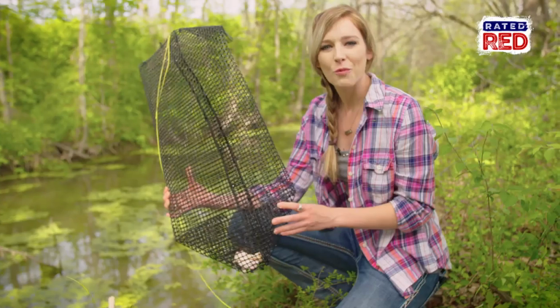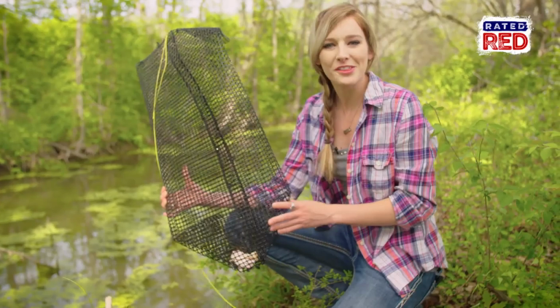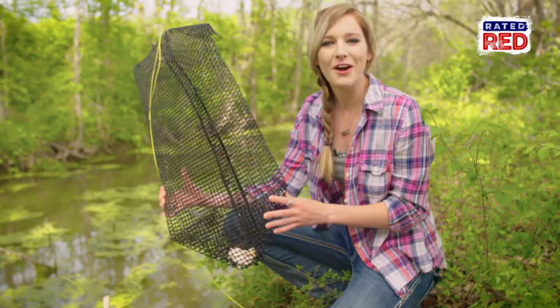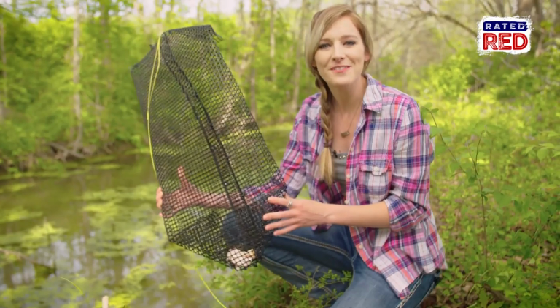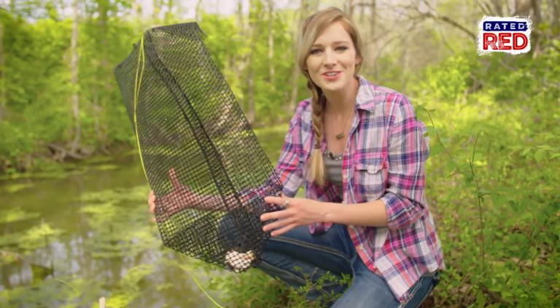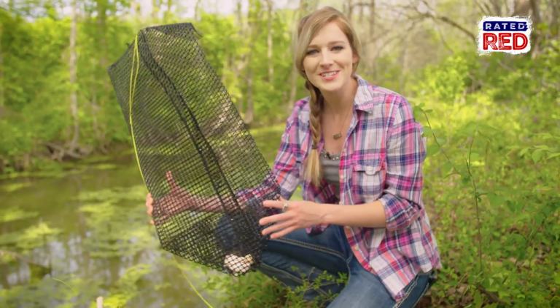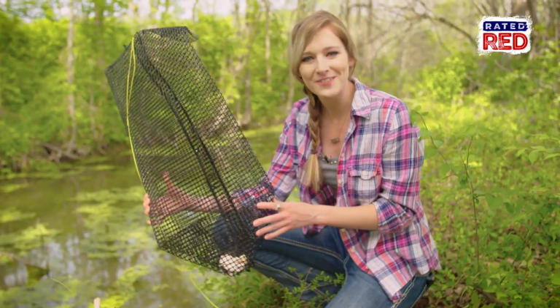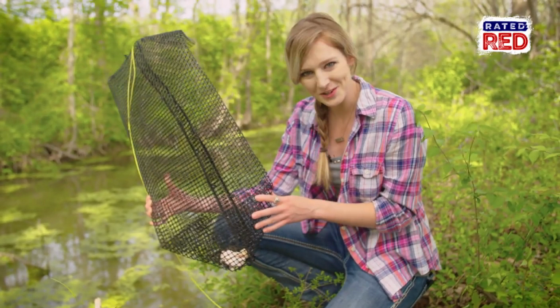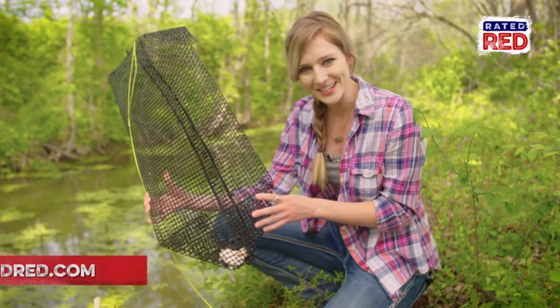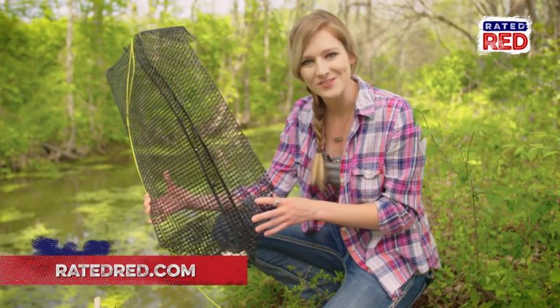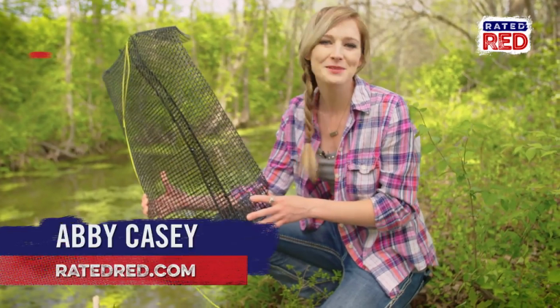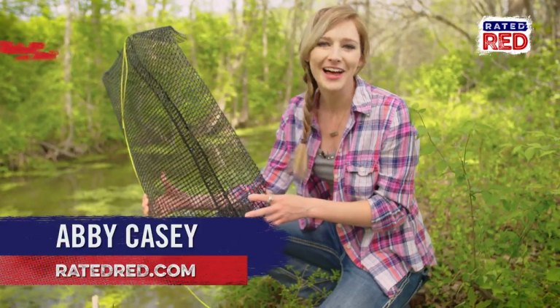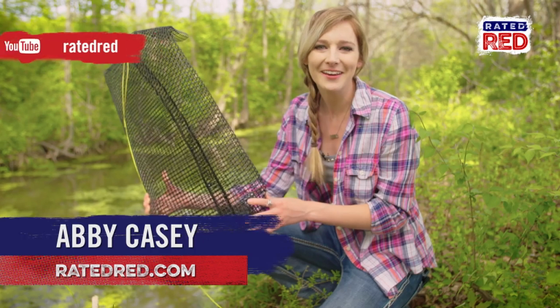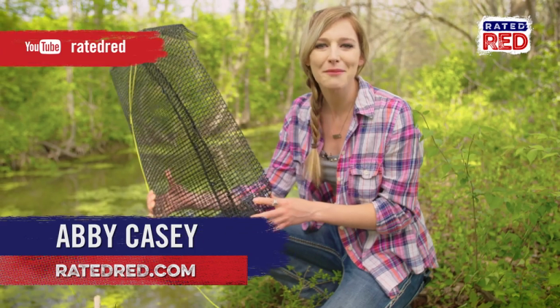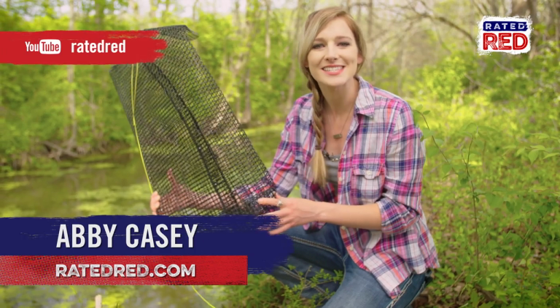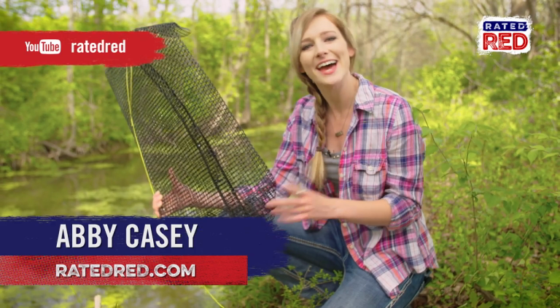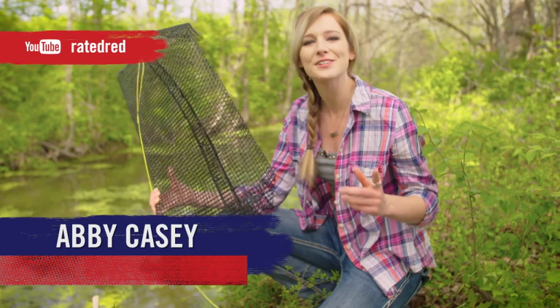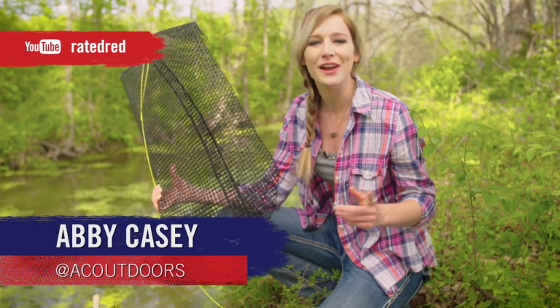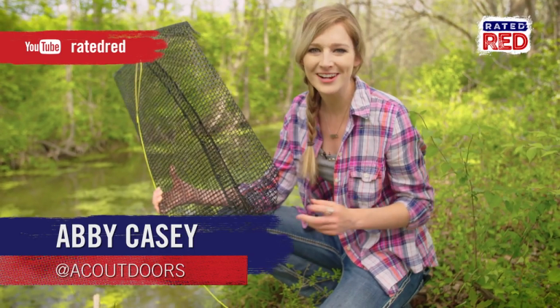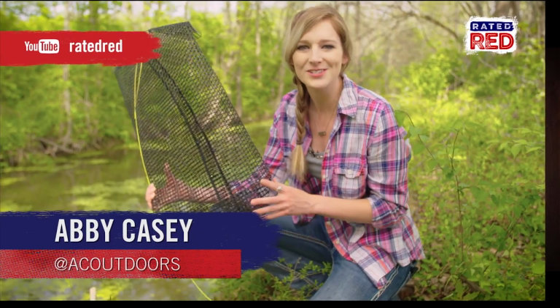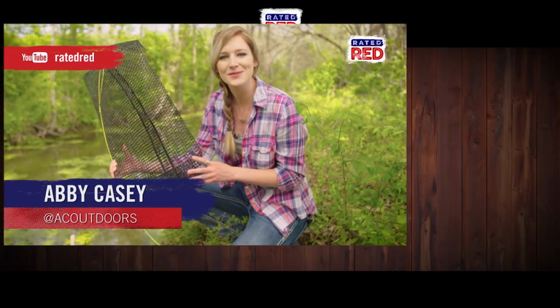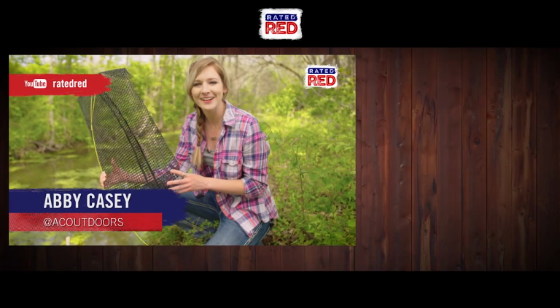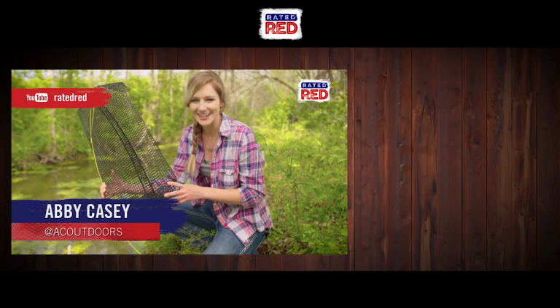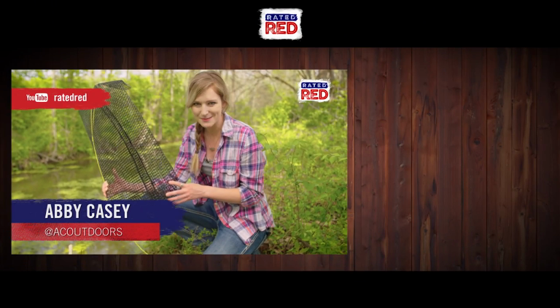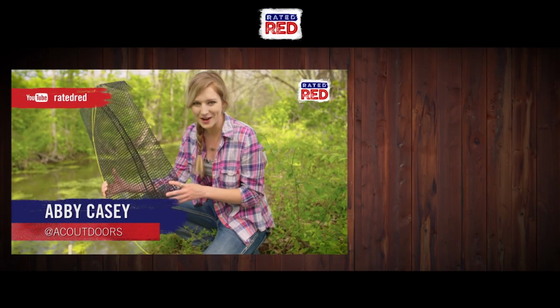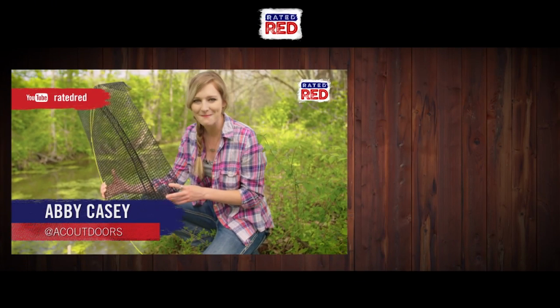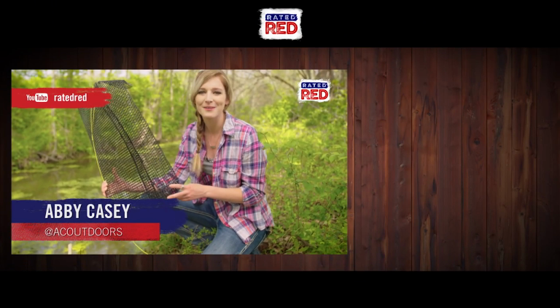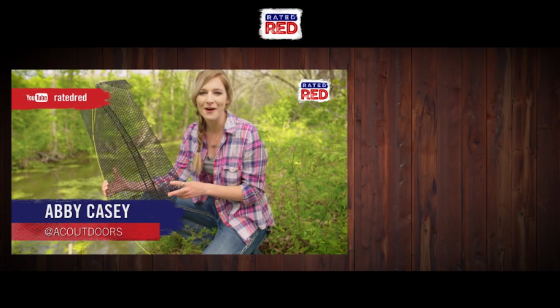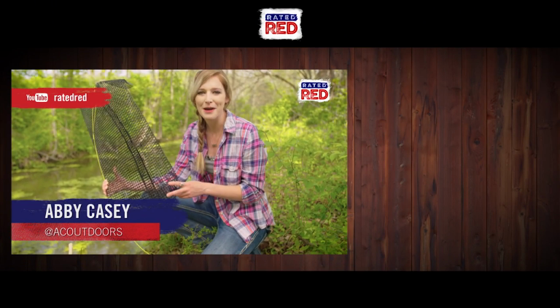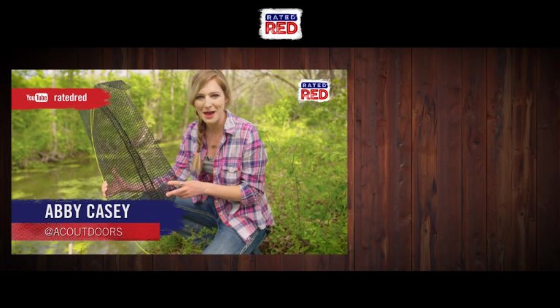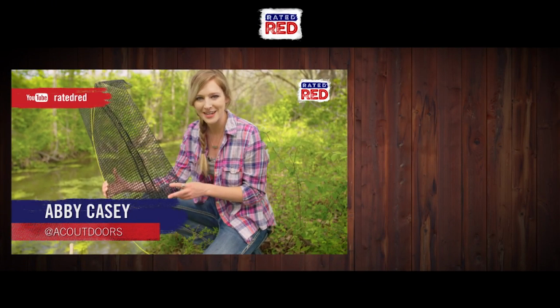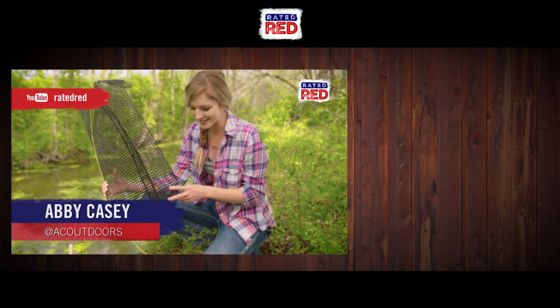What other crawfish tricks do you have up your sleeve? Drop us a line in the comments and head over to Raid Red's YouTube channel and hit subscribe. From The Farm, I'm Abby Casey.